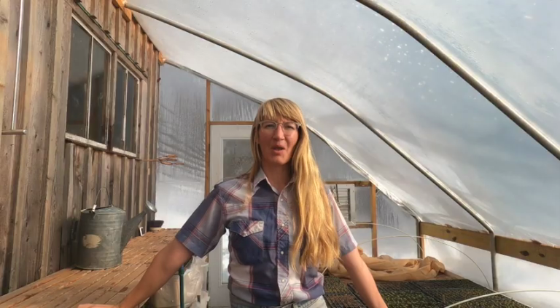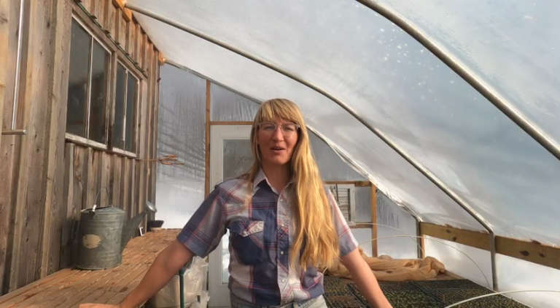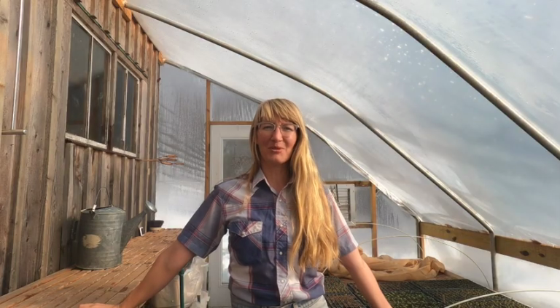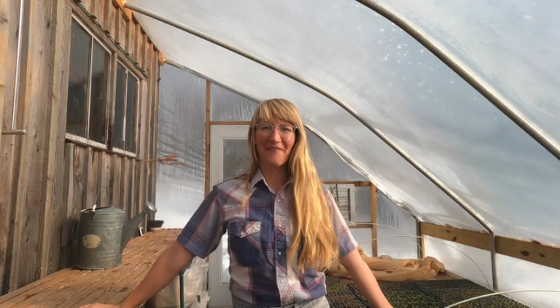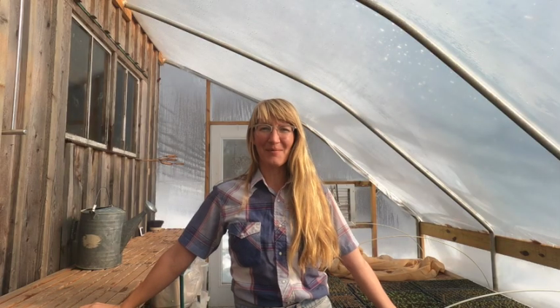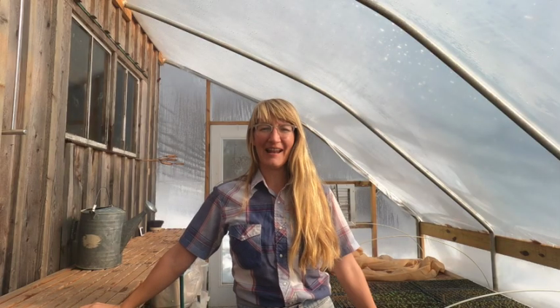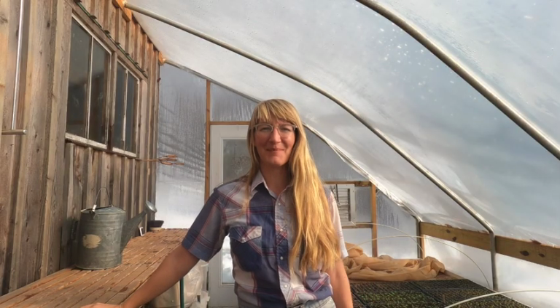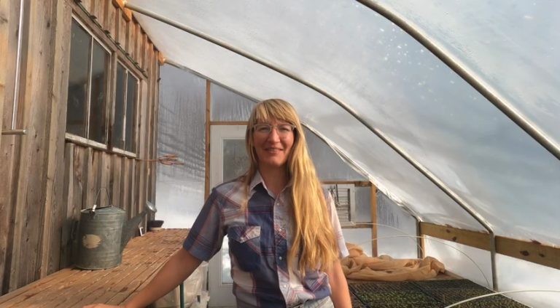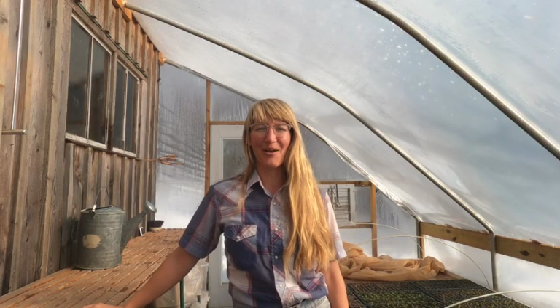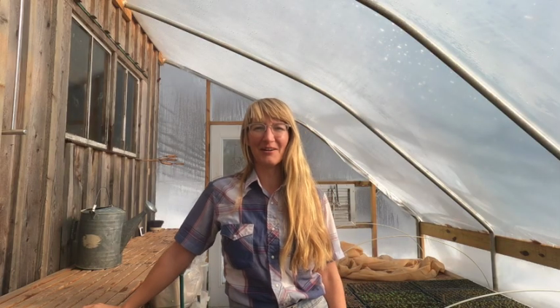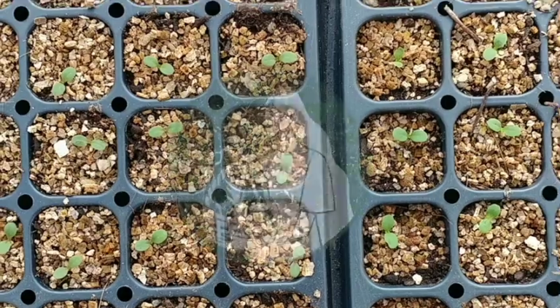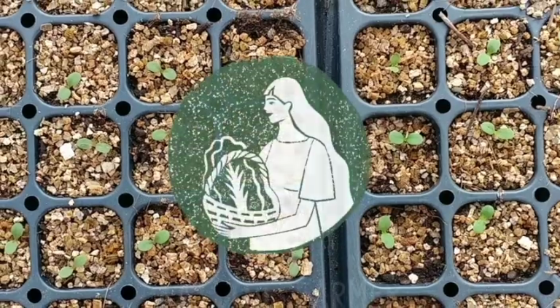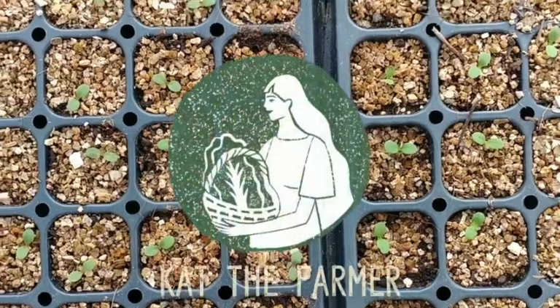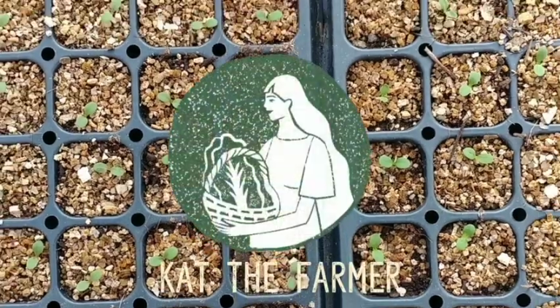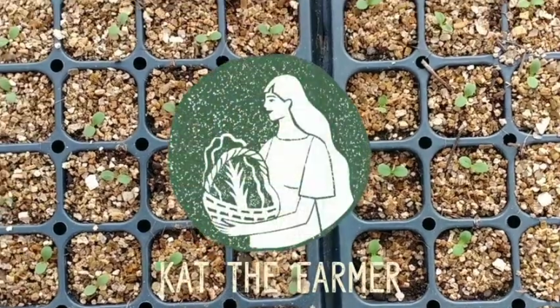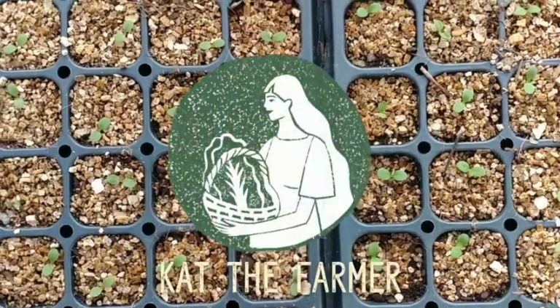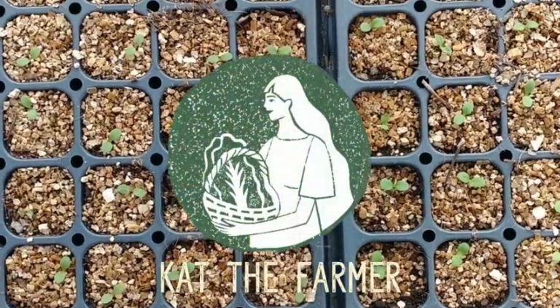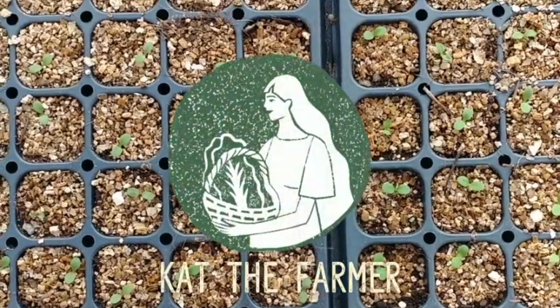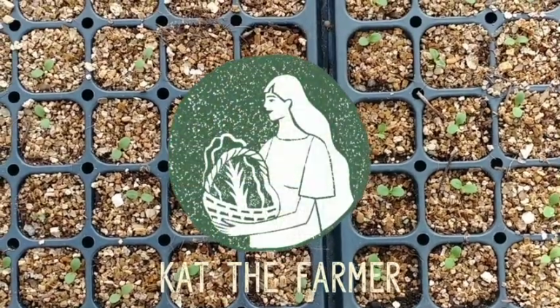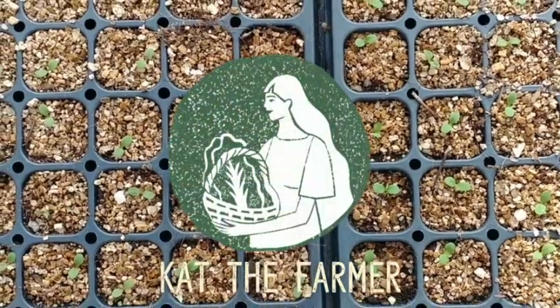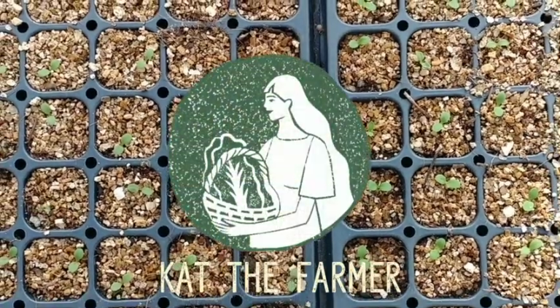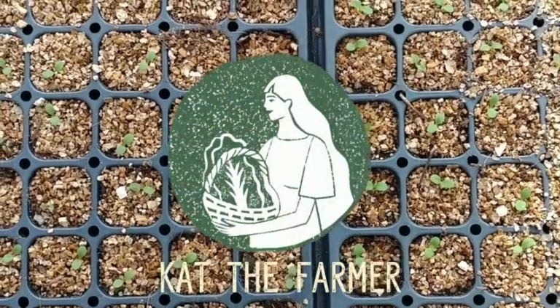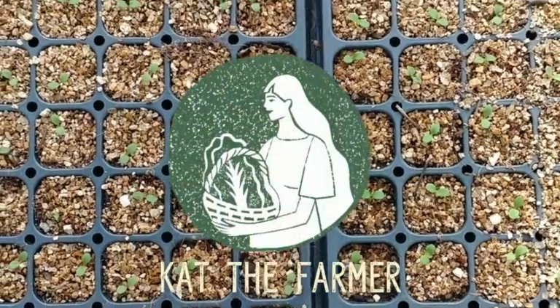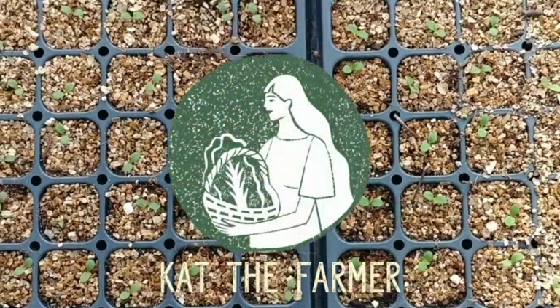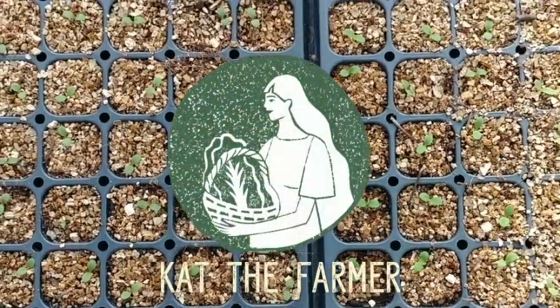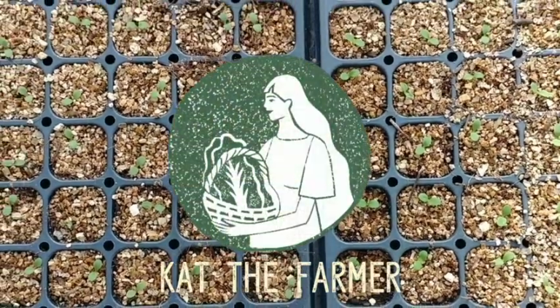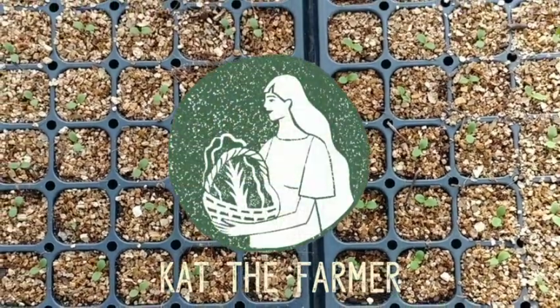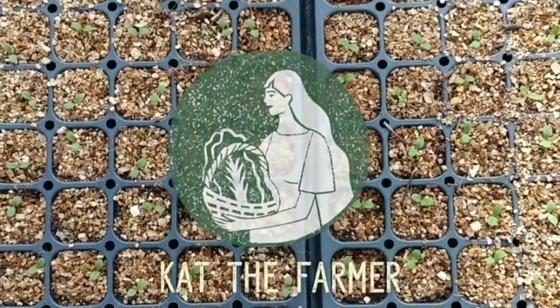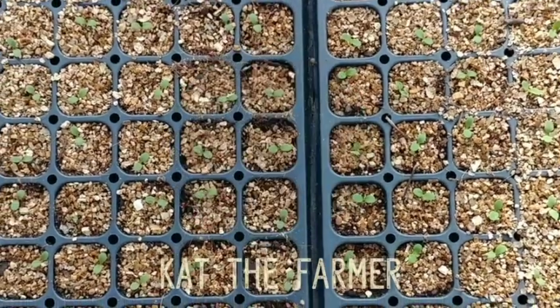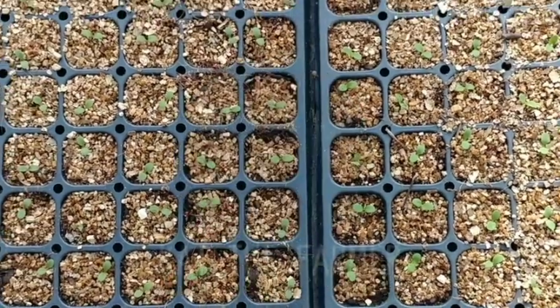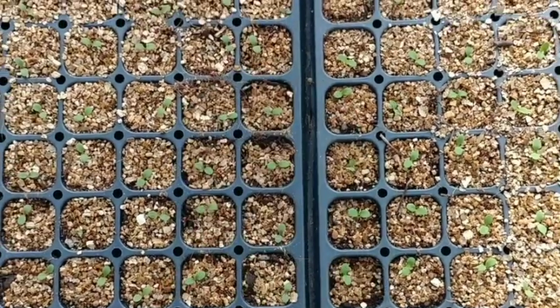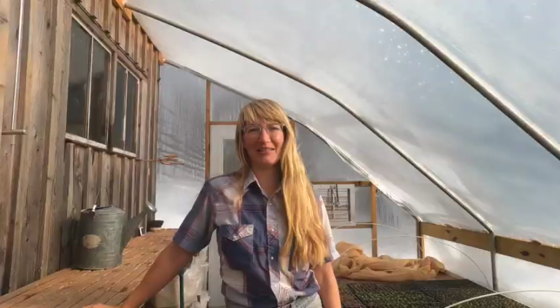Welcome to my farmlet. I'm Kathy Farmer and this video is going to be all about my bottom-heated greenhouse benches.